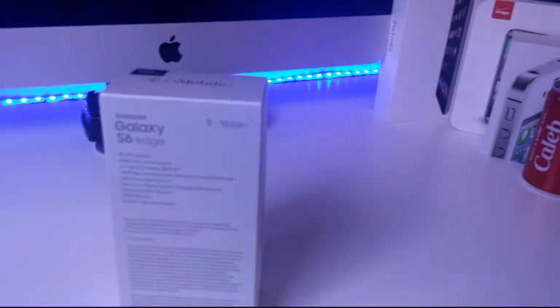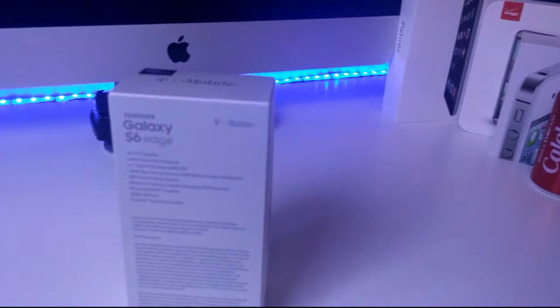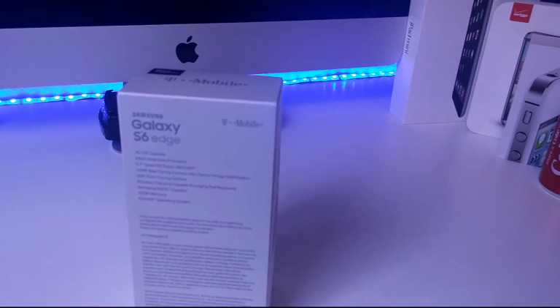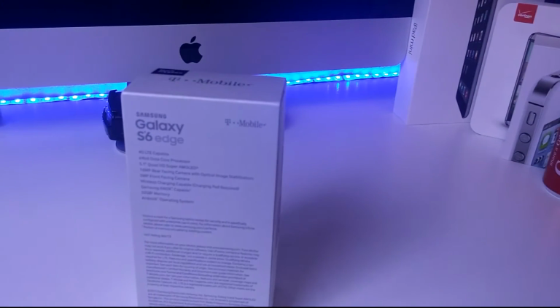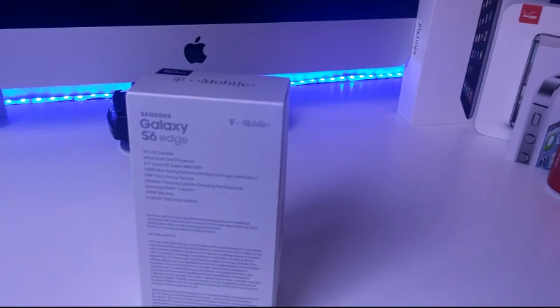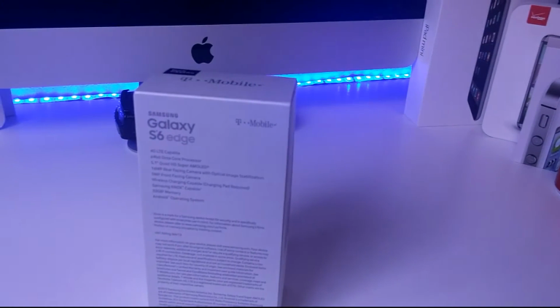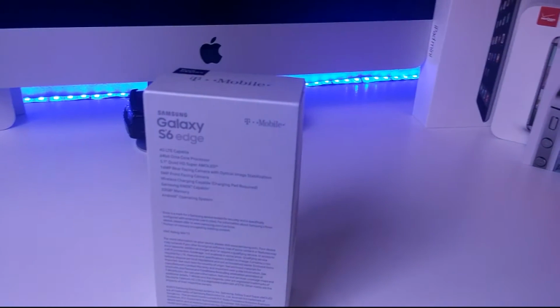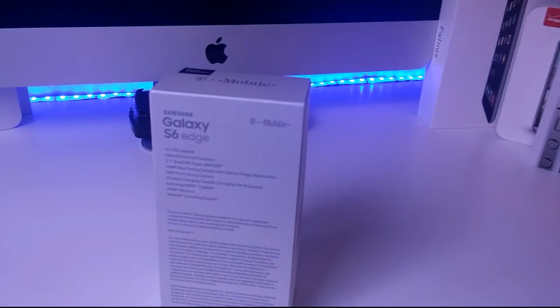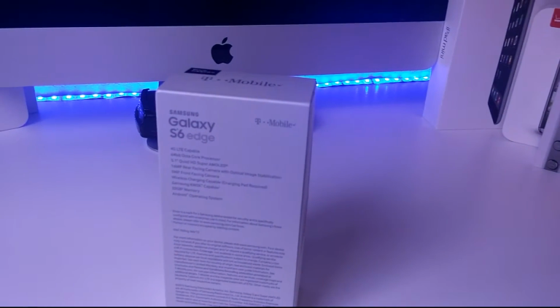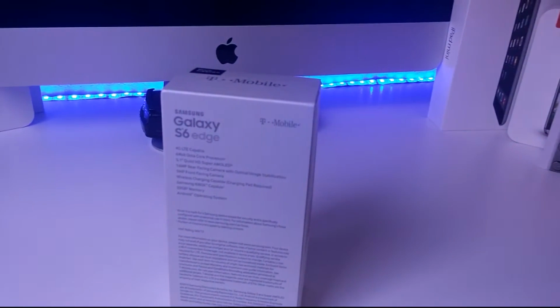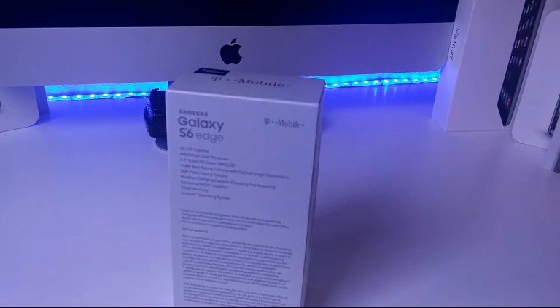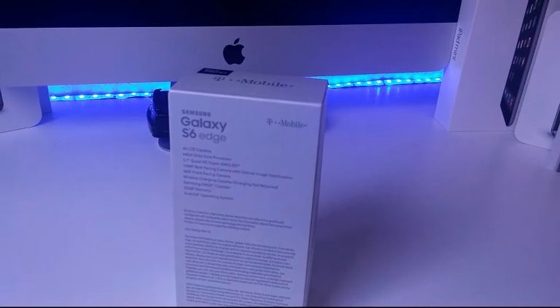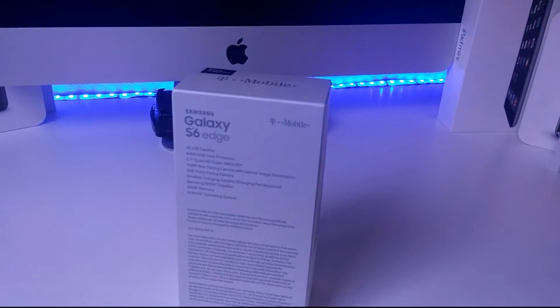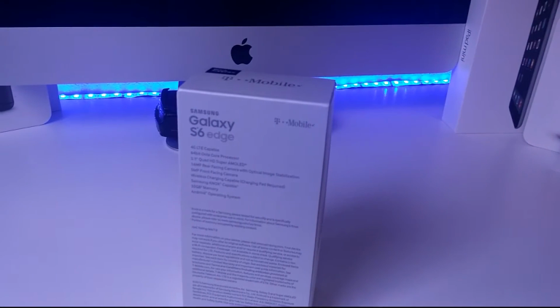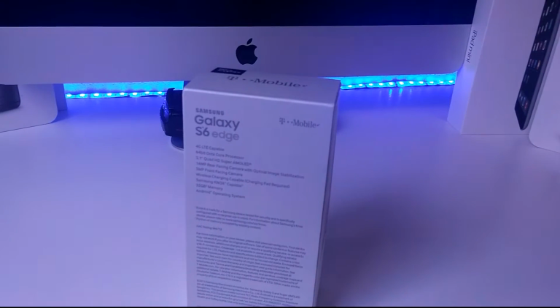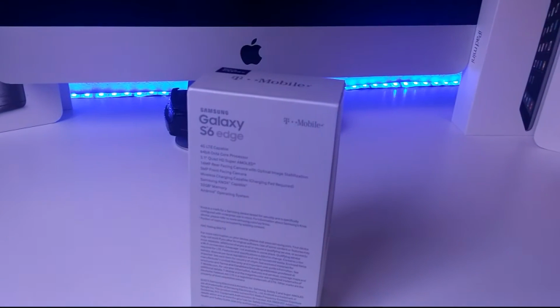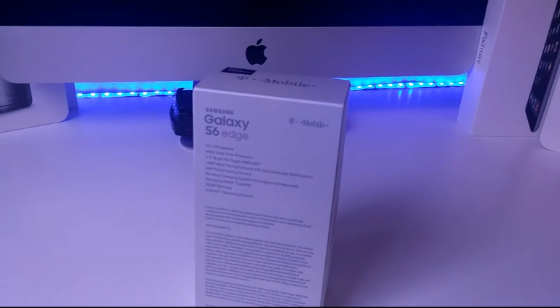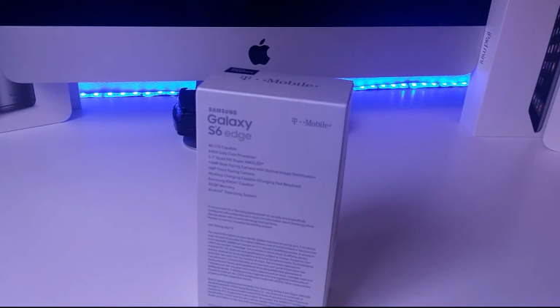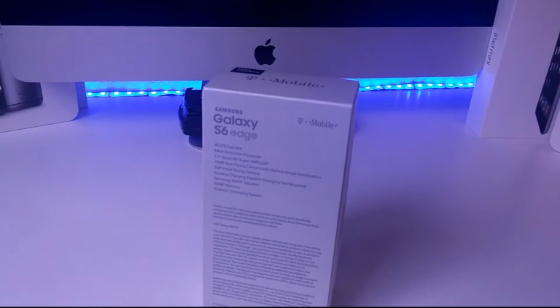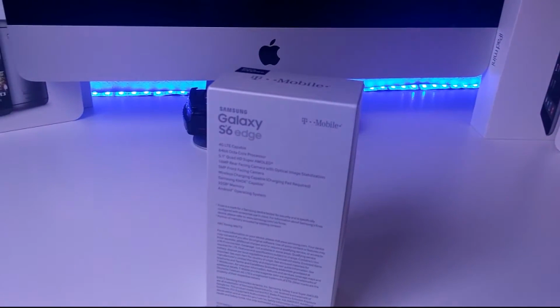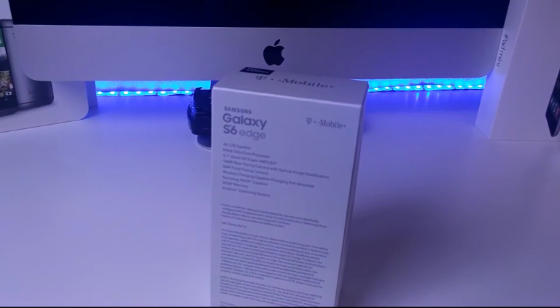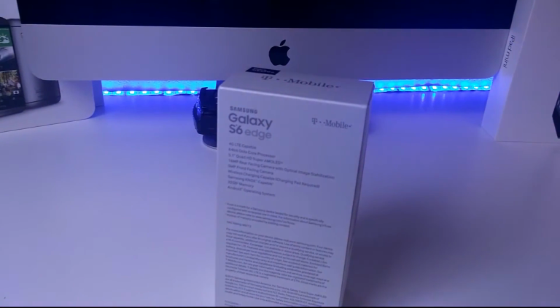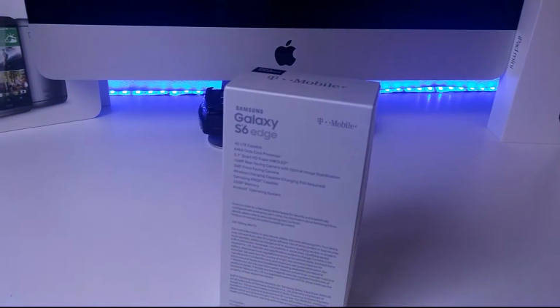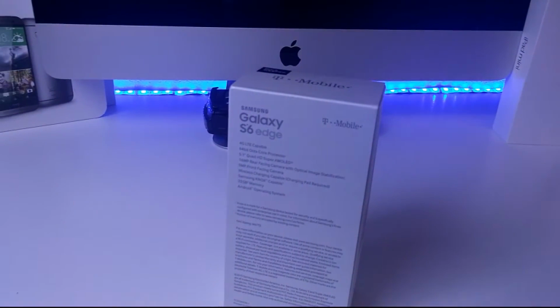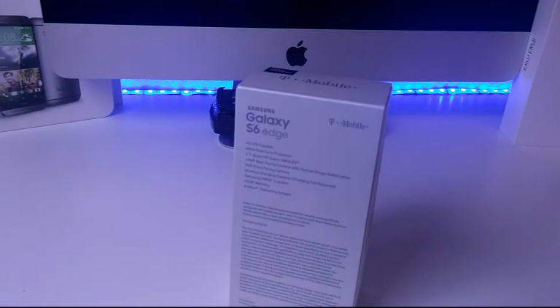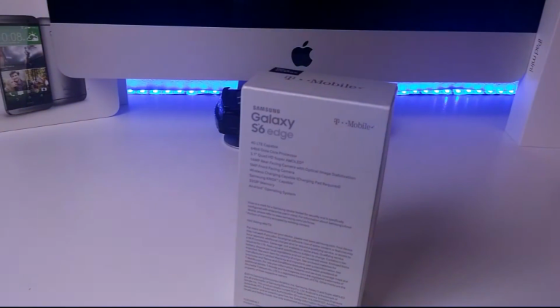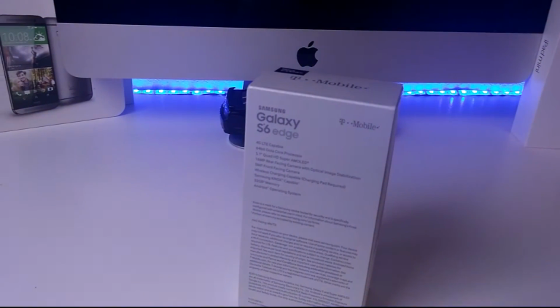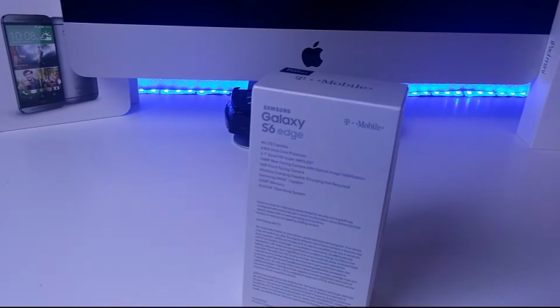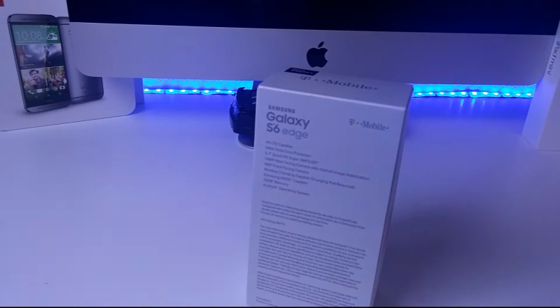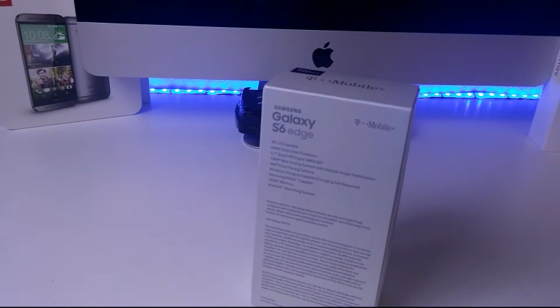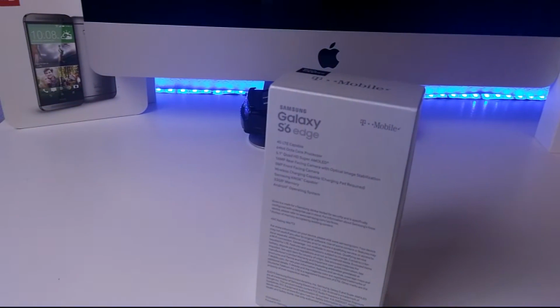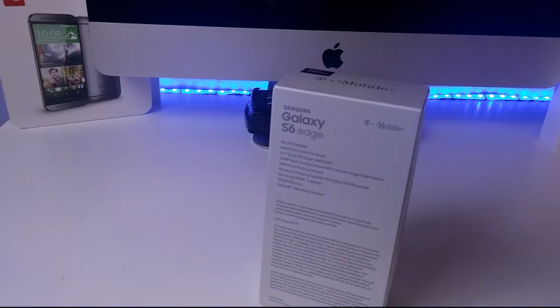As you can see, Samsung finally did part with the wood-looking box and opted for a more professional-looking white box.